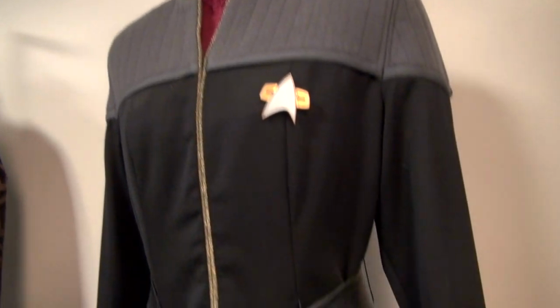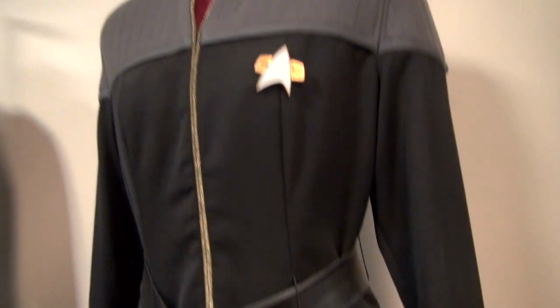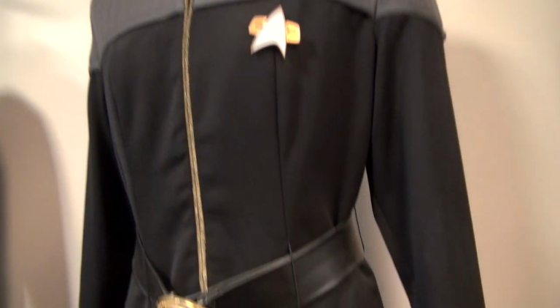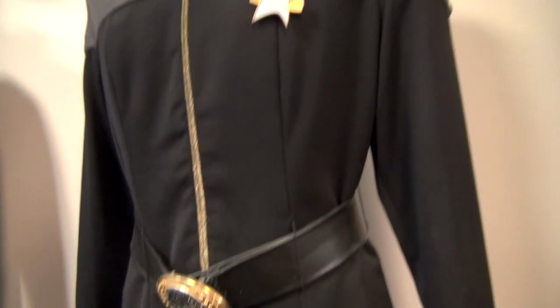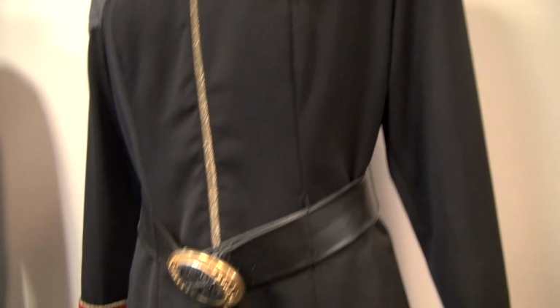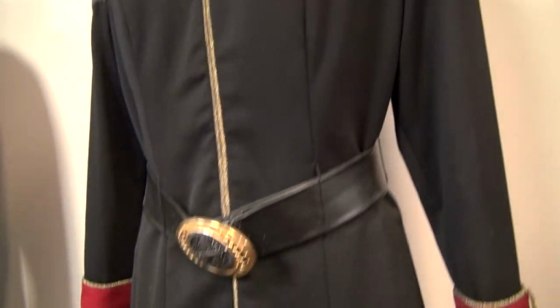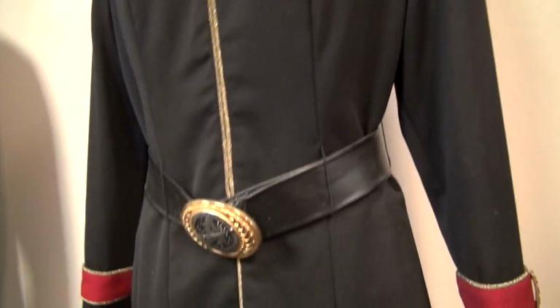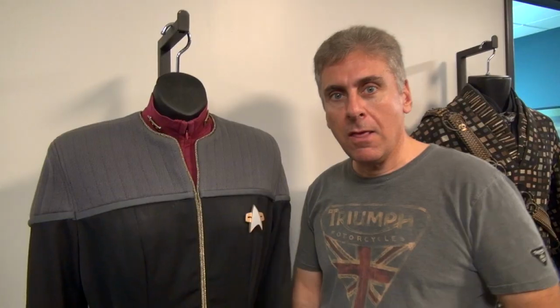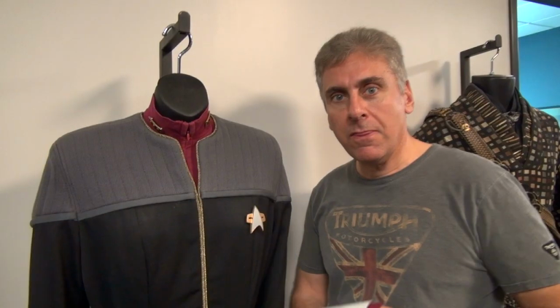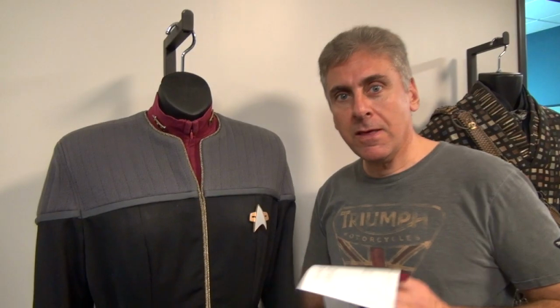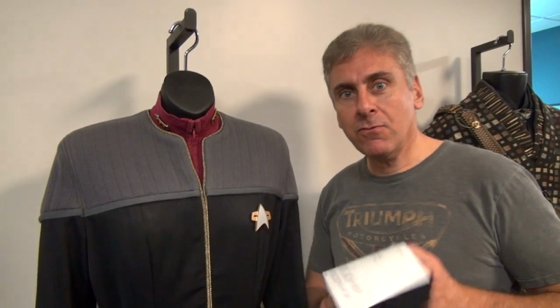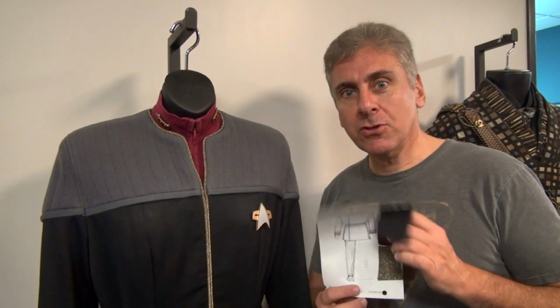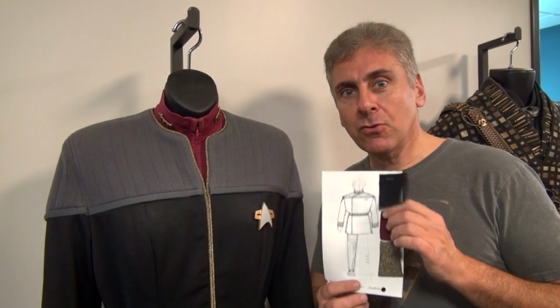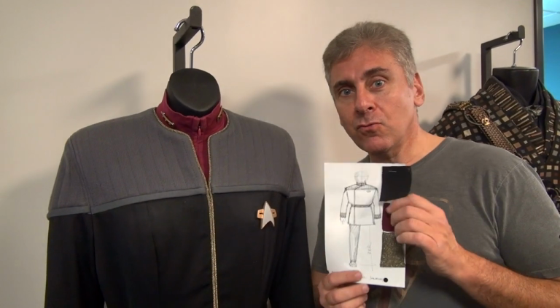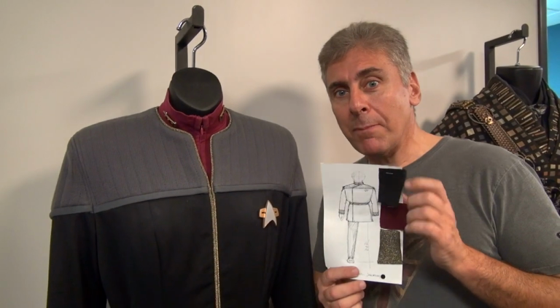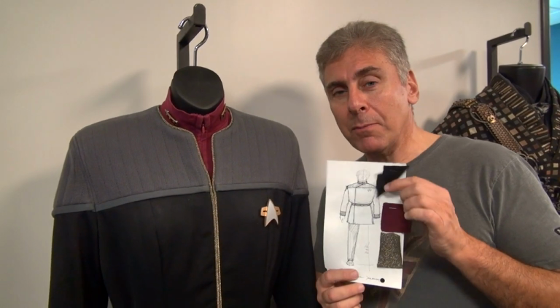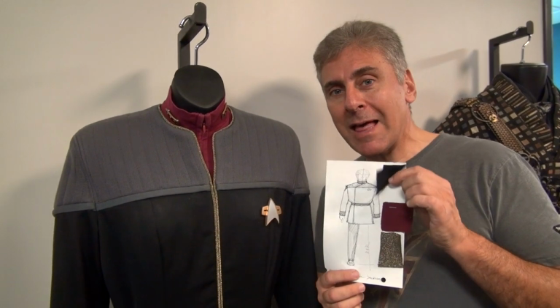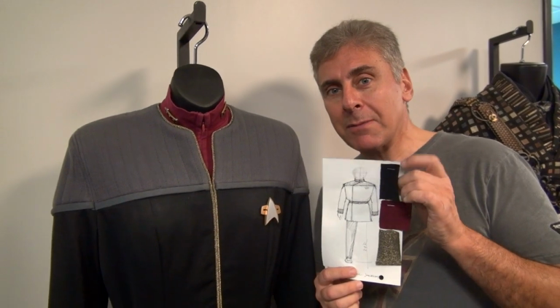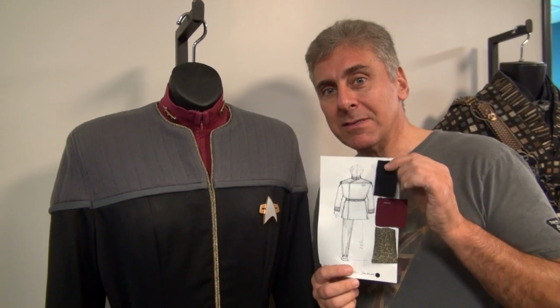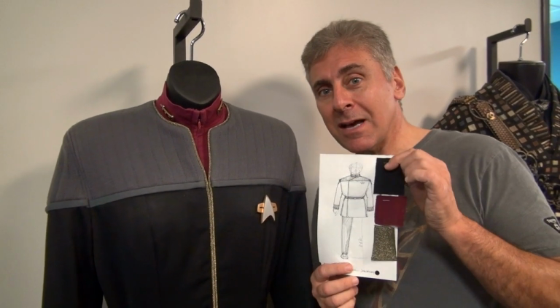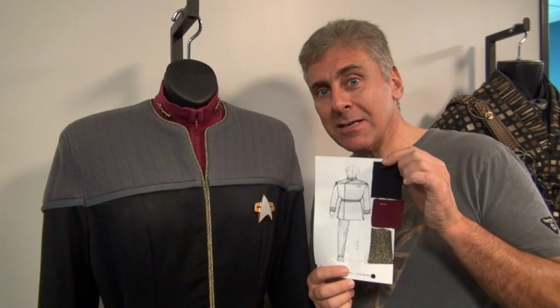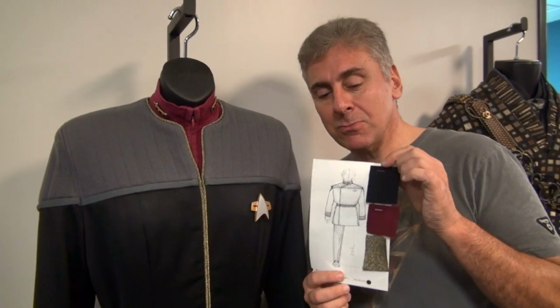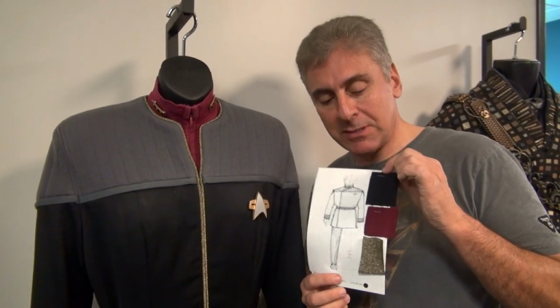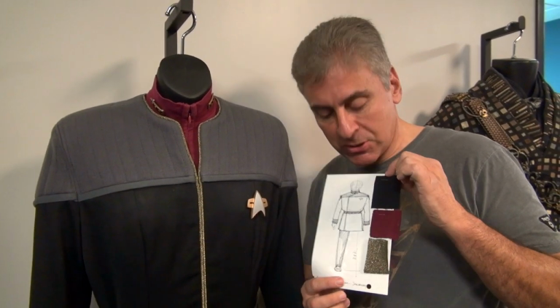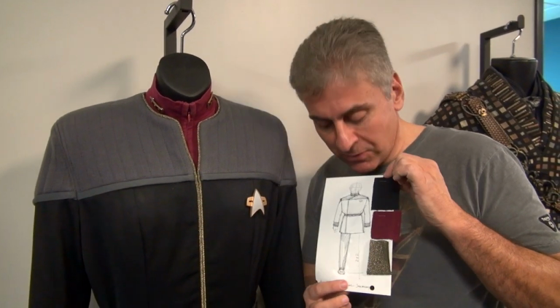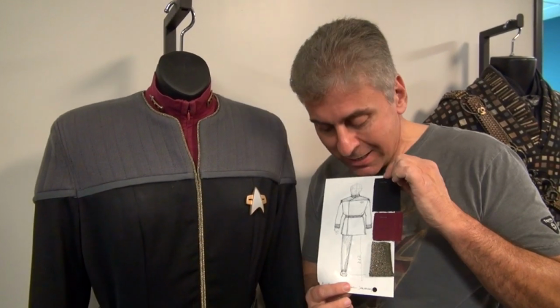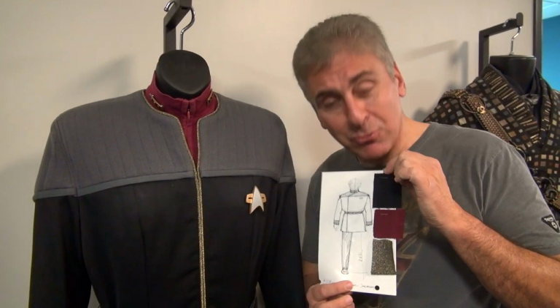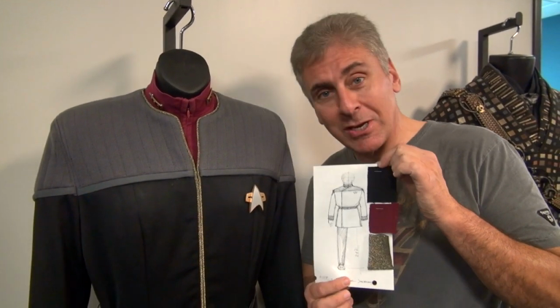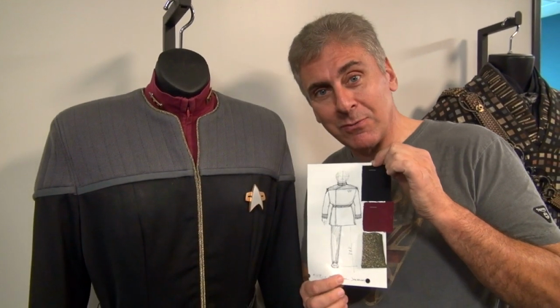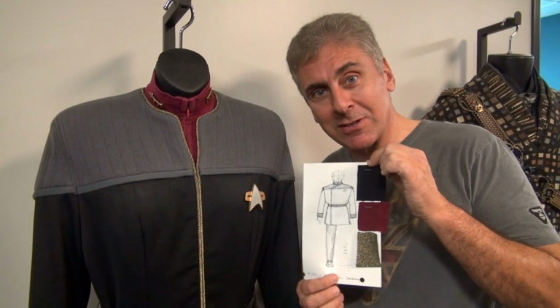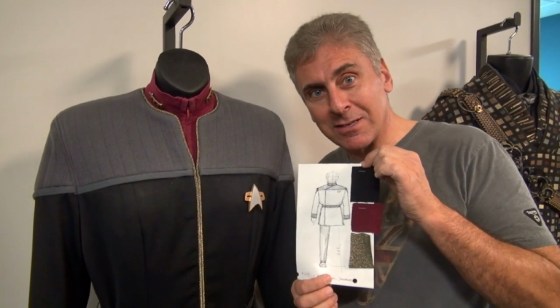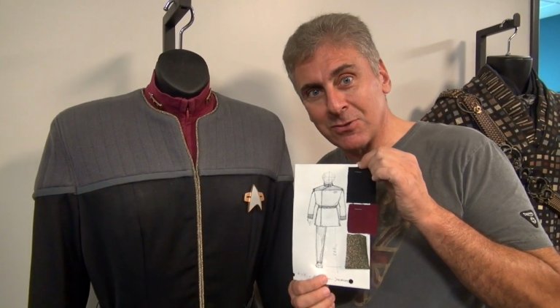And oh, look — the original Robert Blackman costume sketch for Admiral Janeway's costume. So these are really cool.